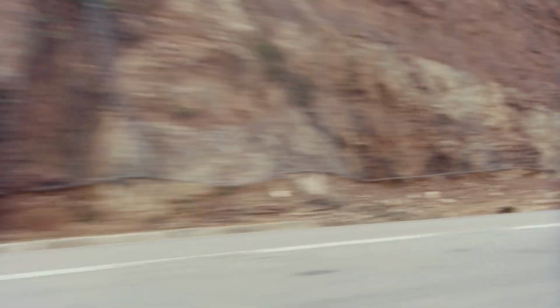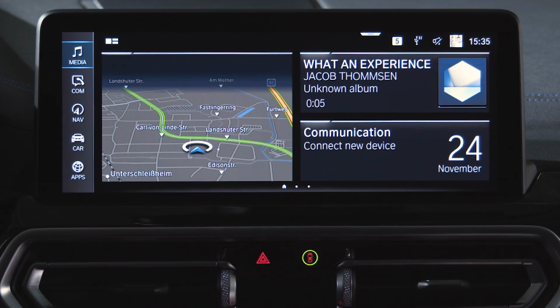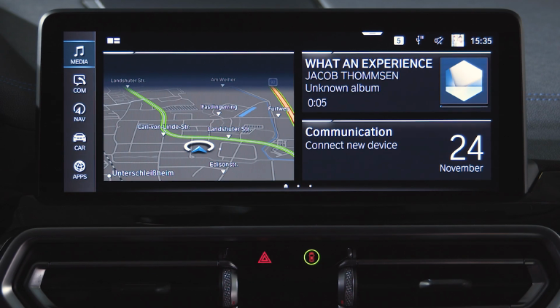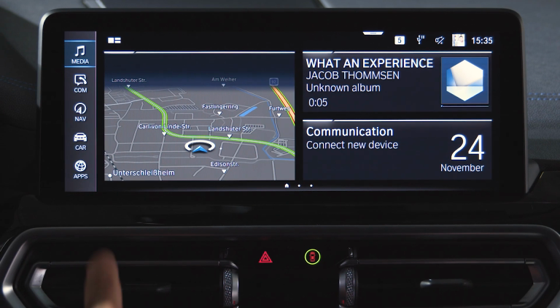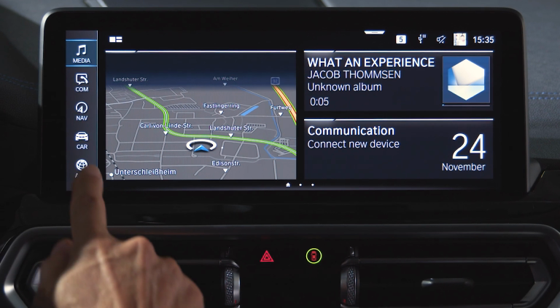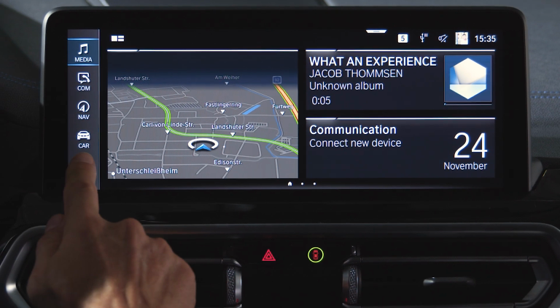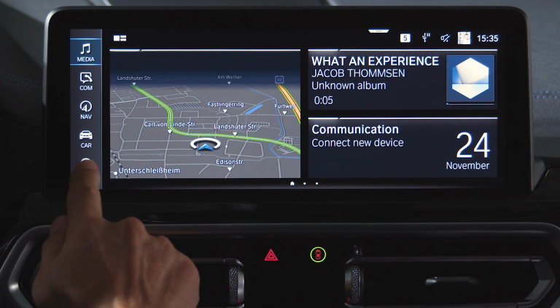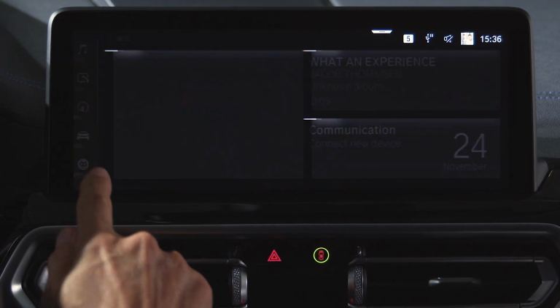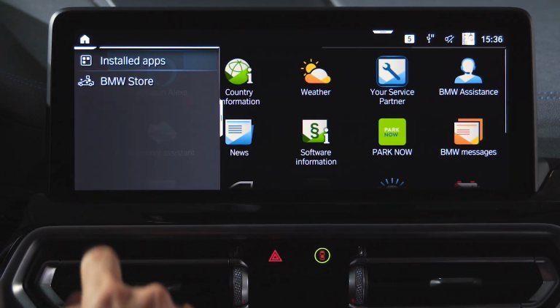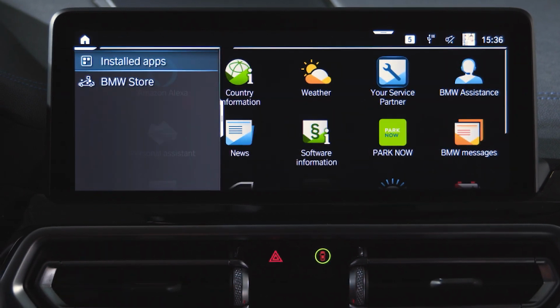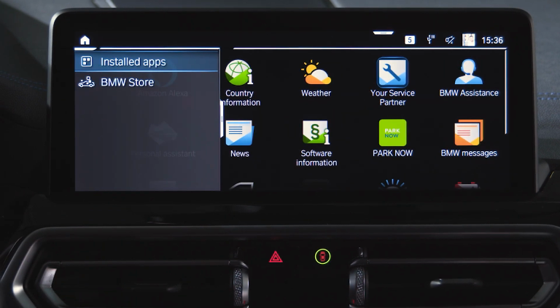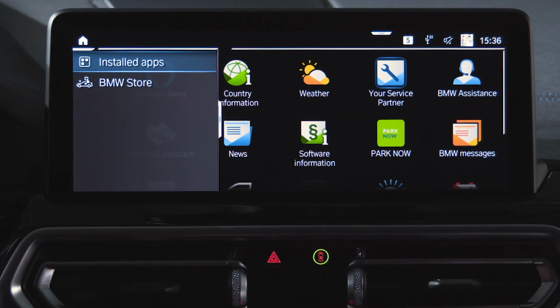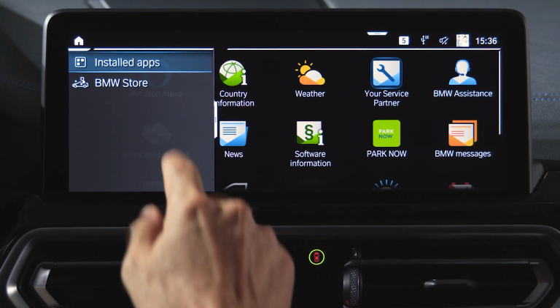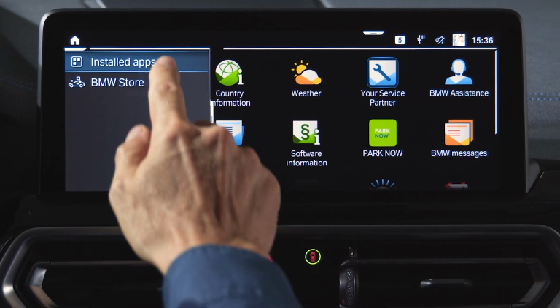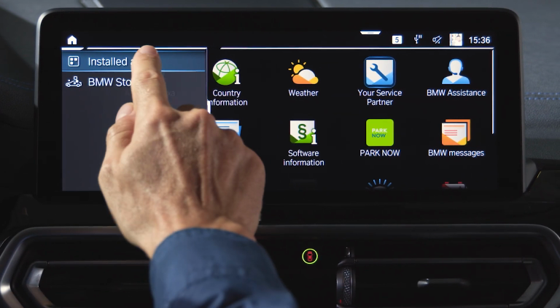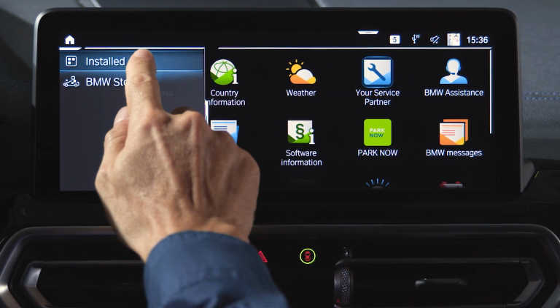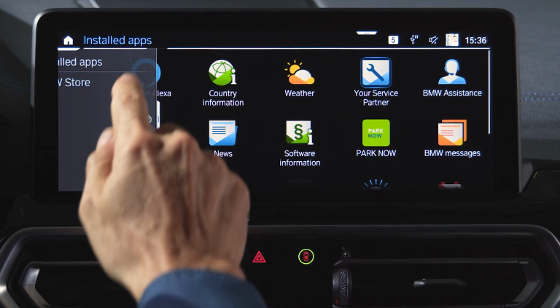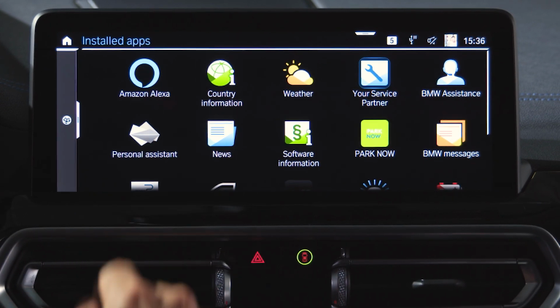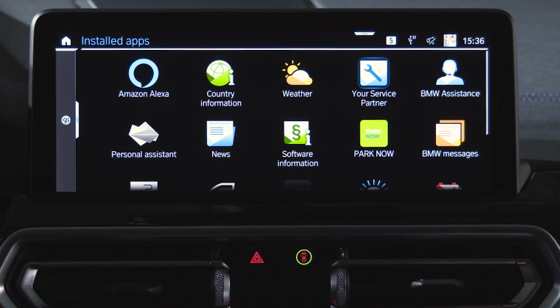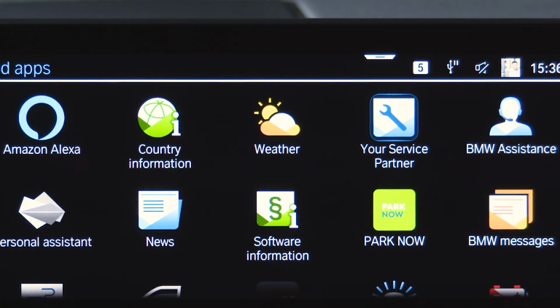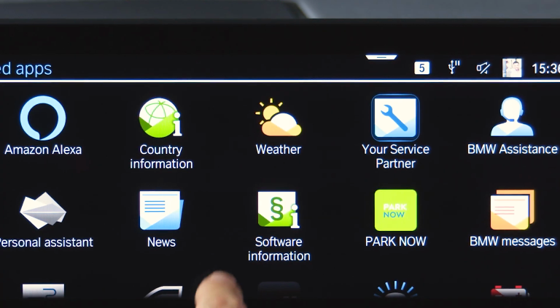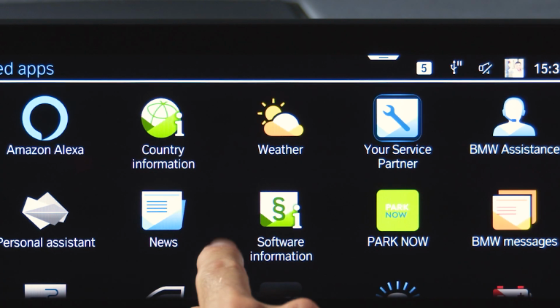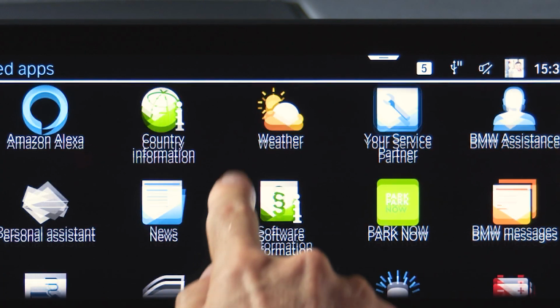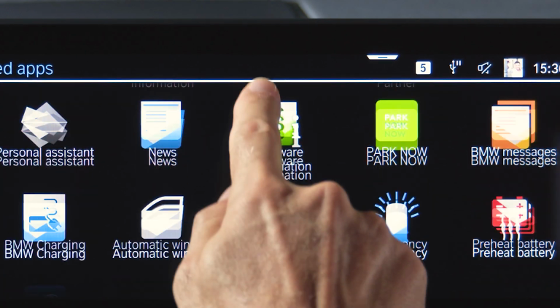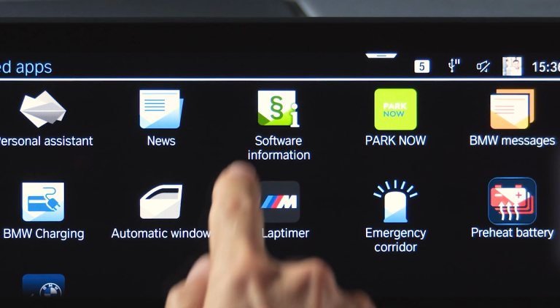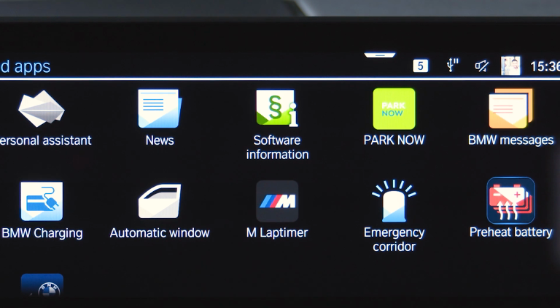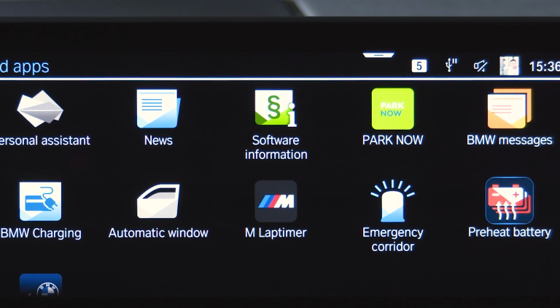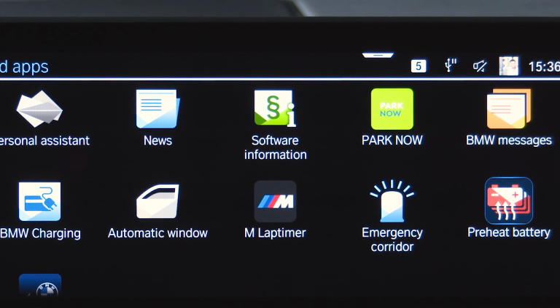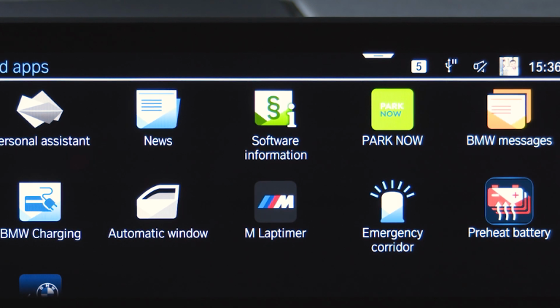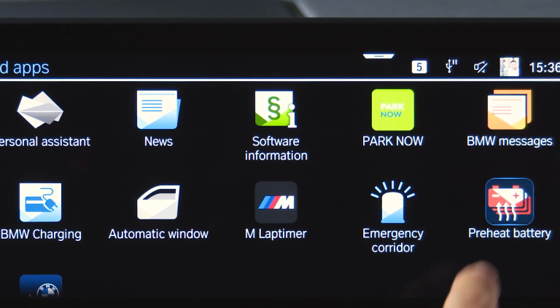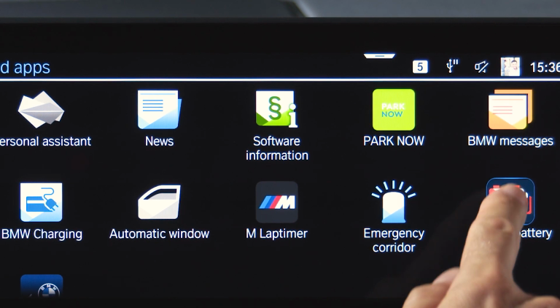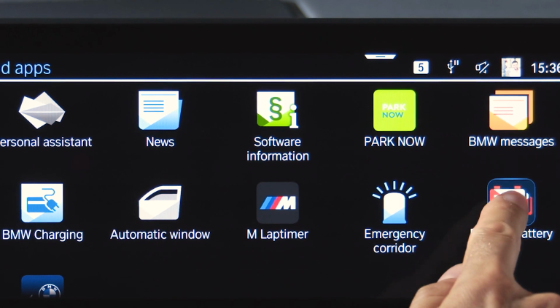Or go directly to Installed Apps and select Preheat Battery.